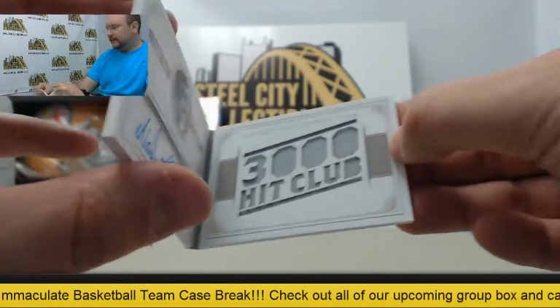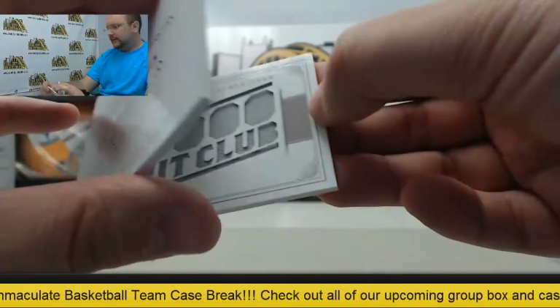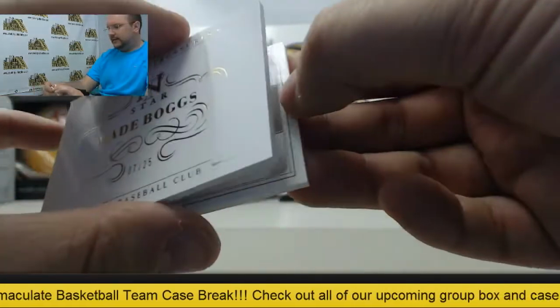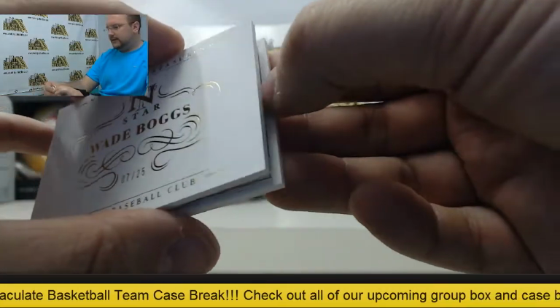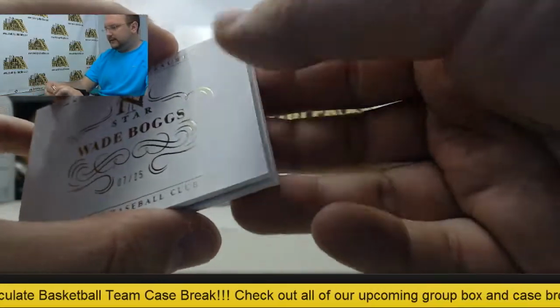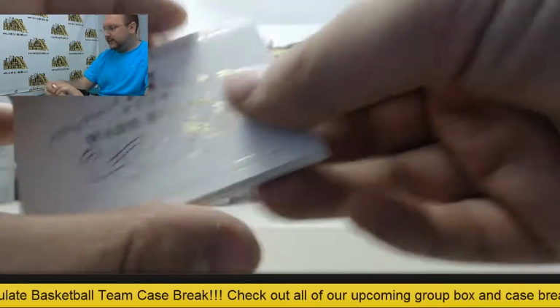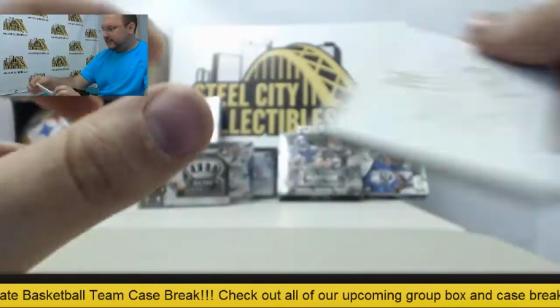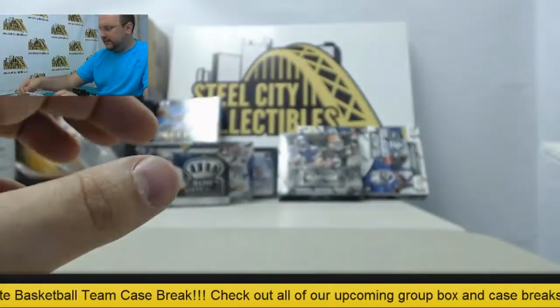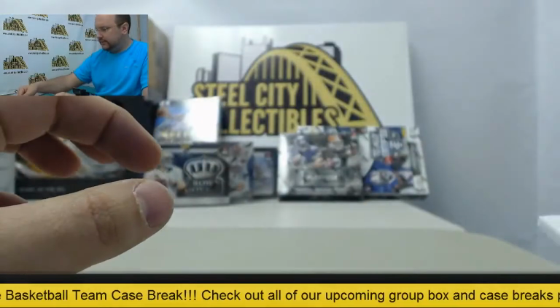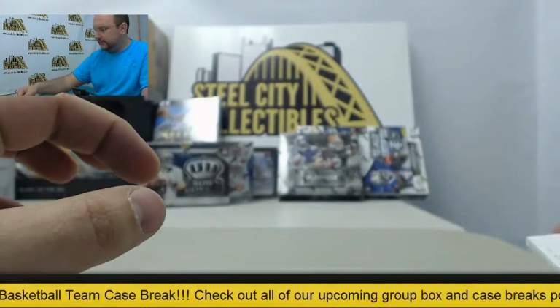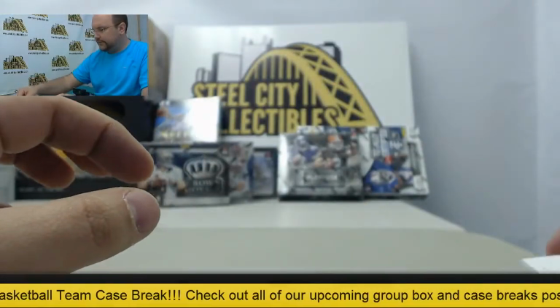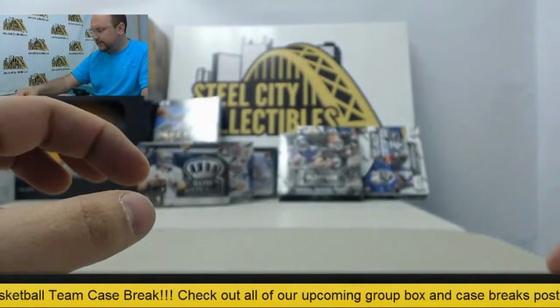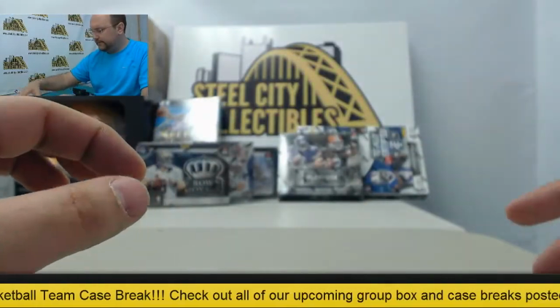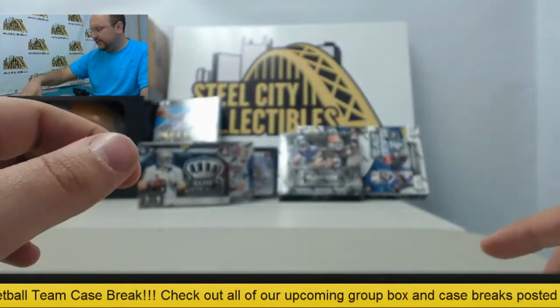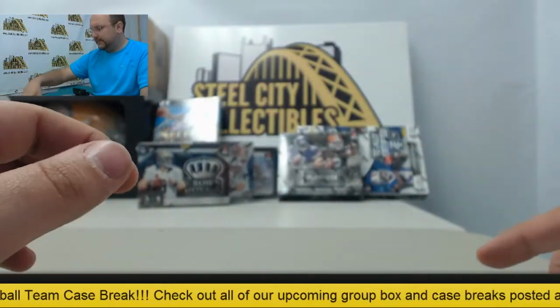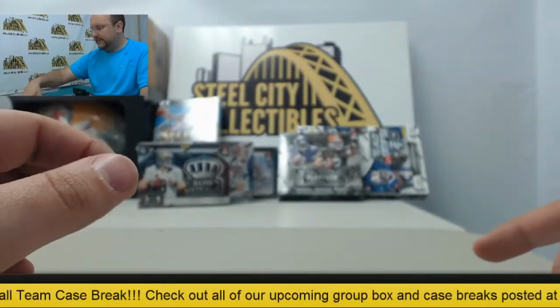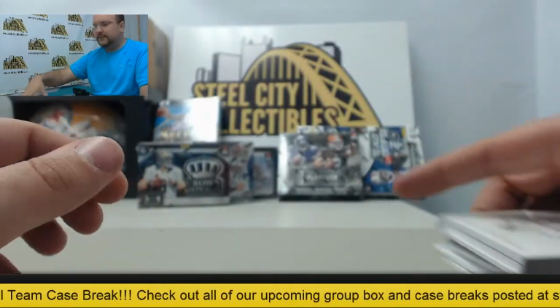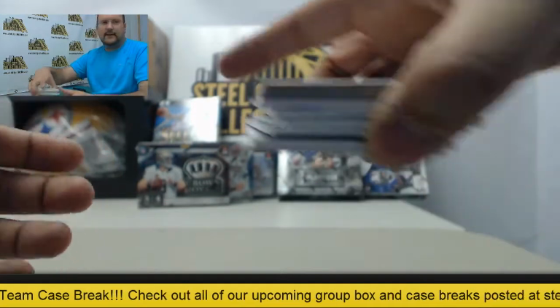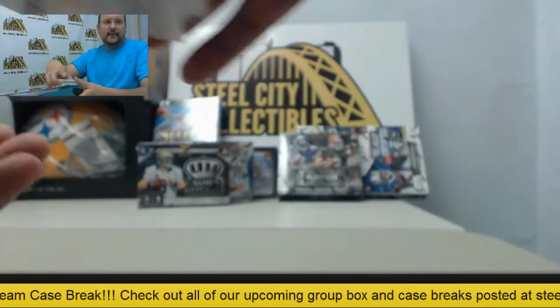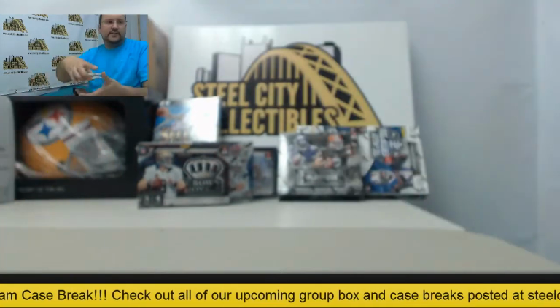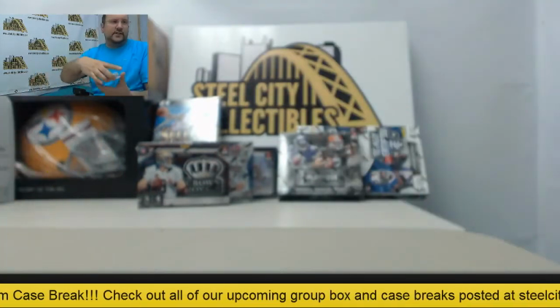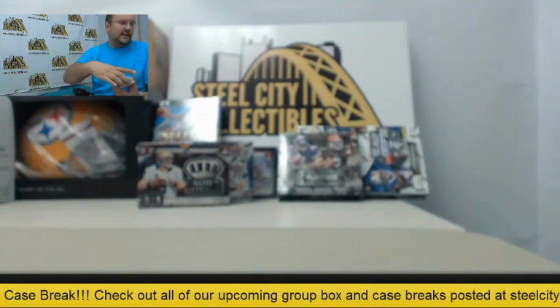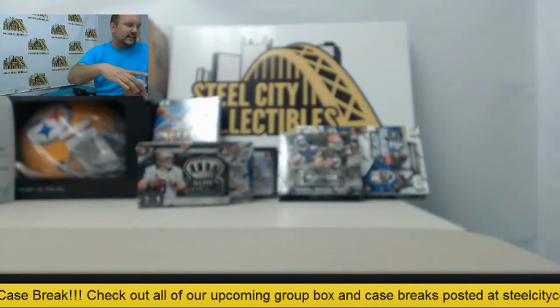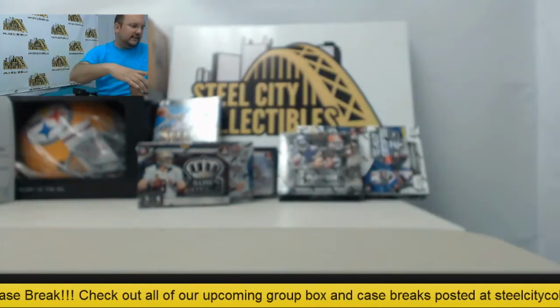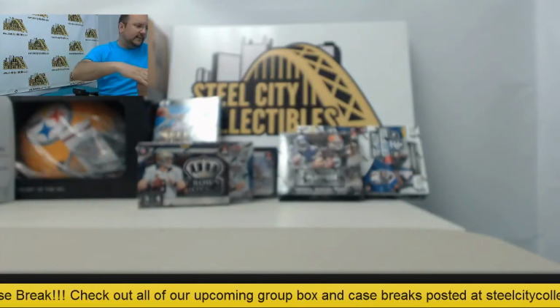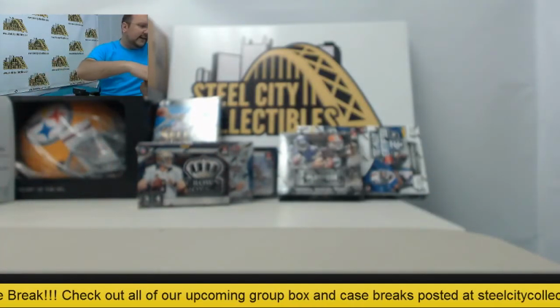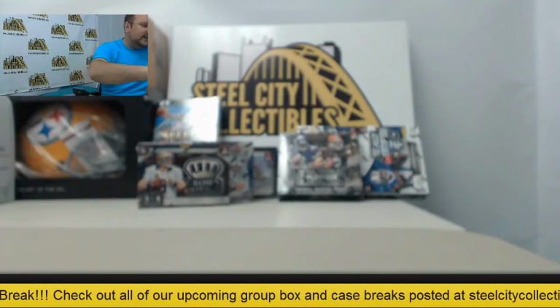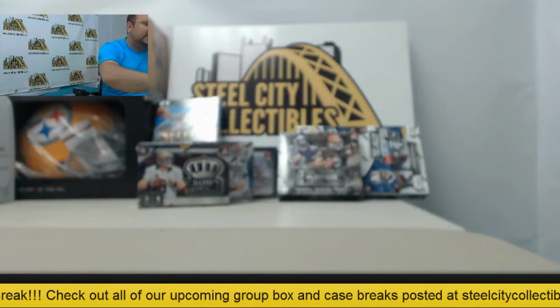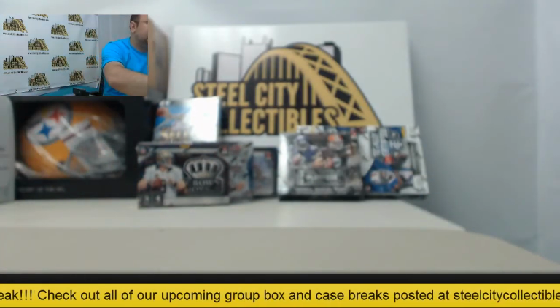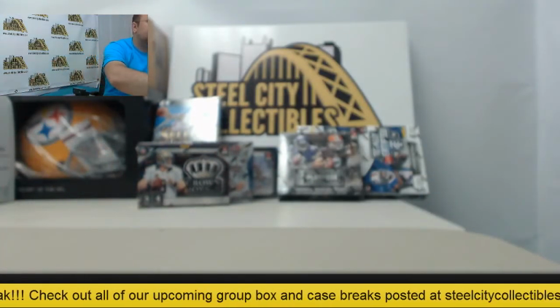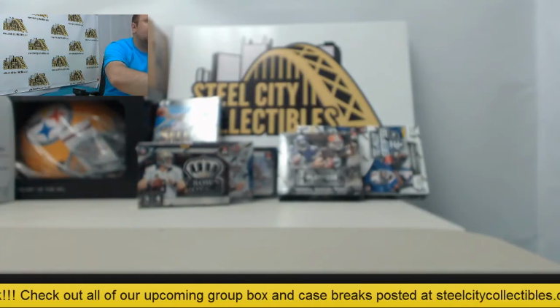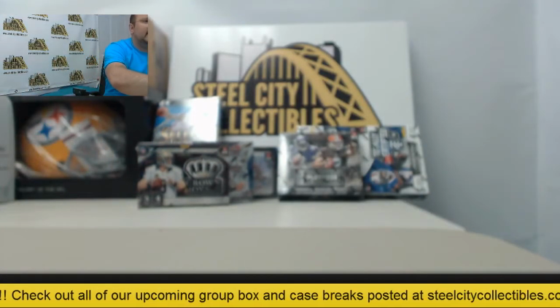Alright Mitch, that'll do it for you. Thank you very much, and I'll get everything packed and shipped out today.